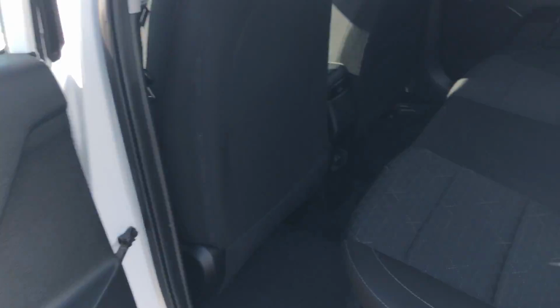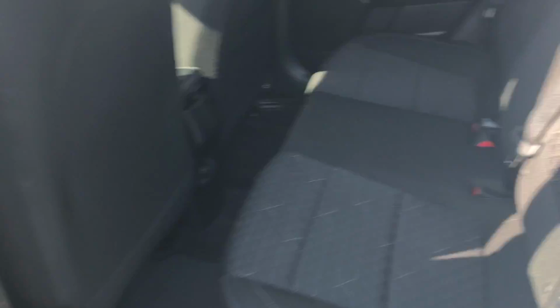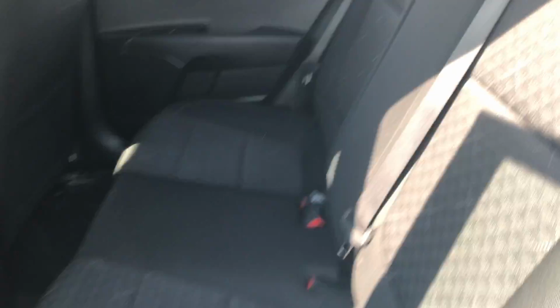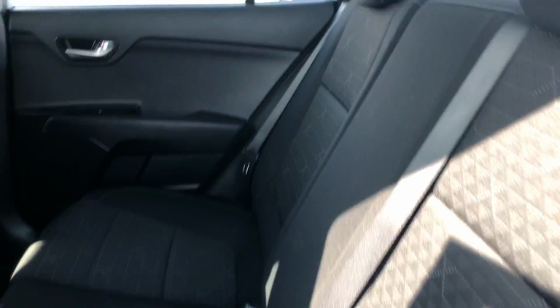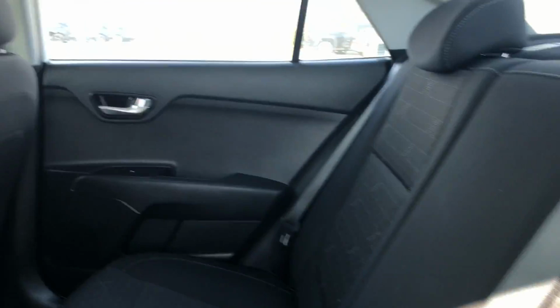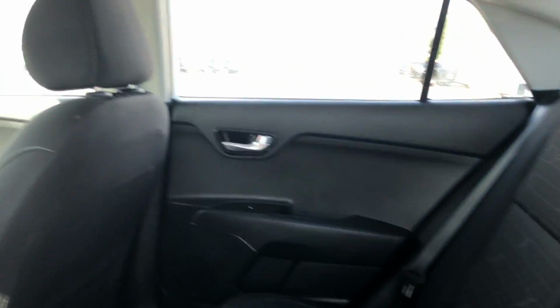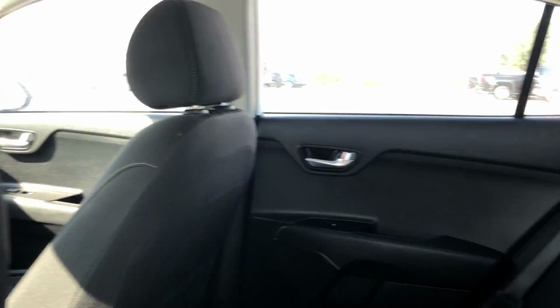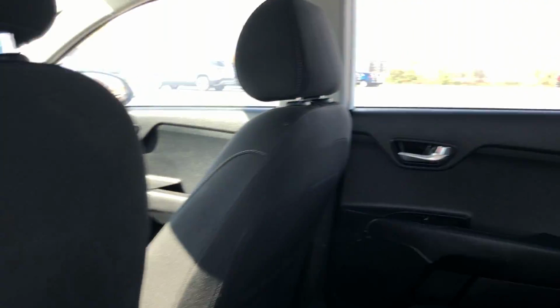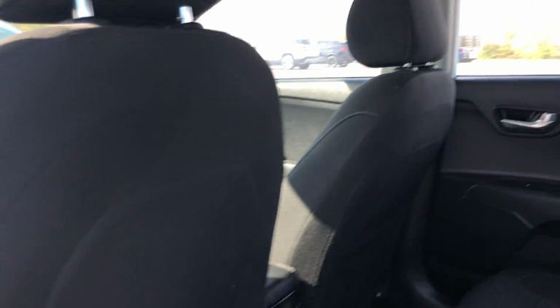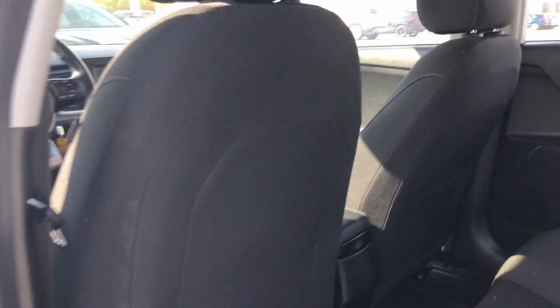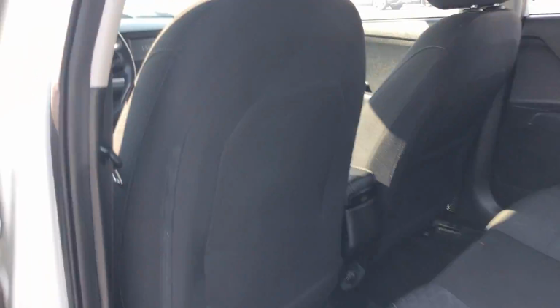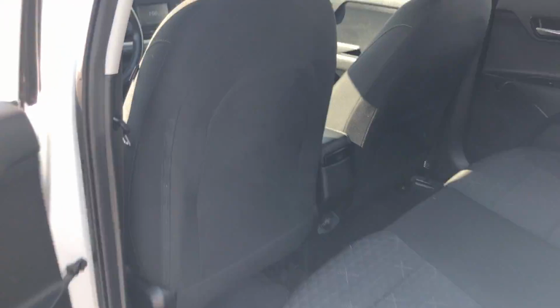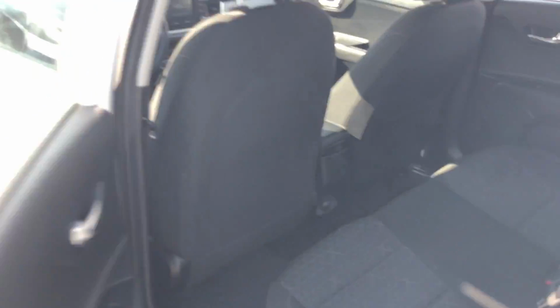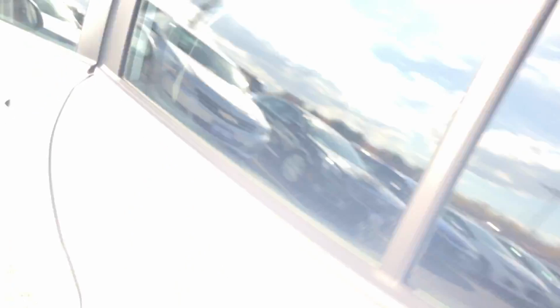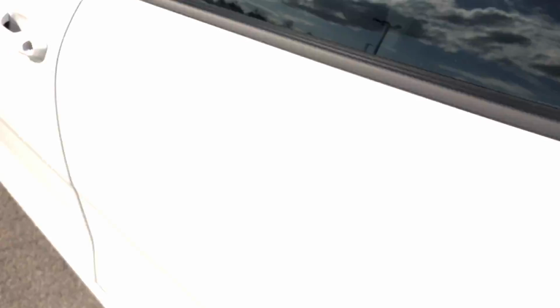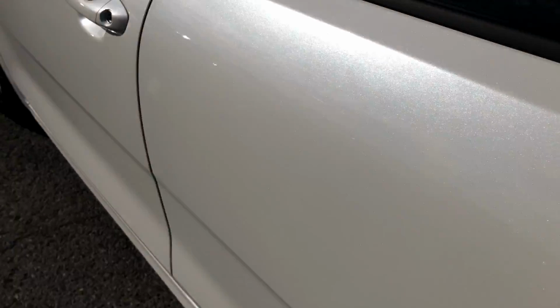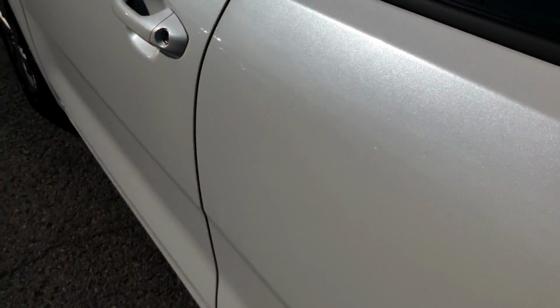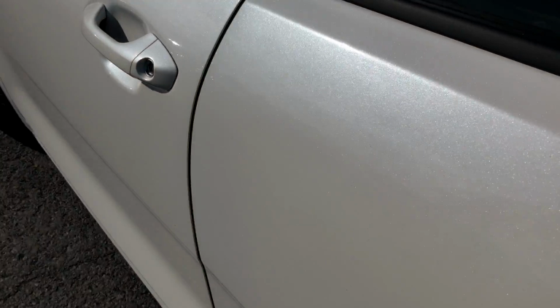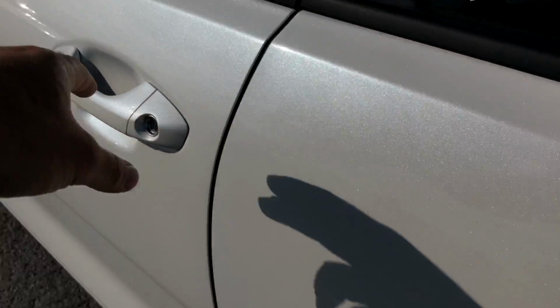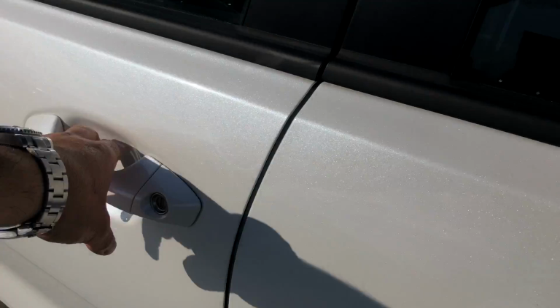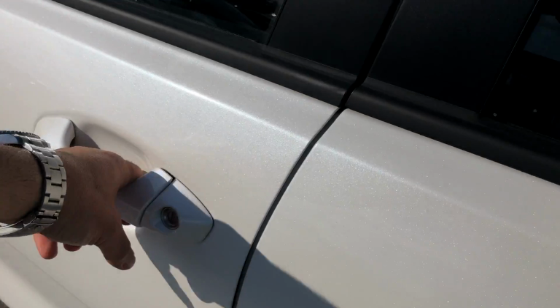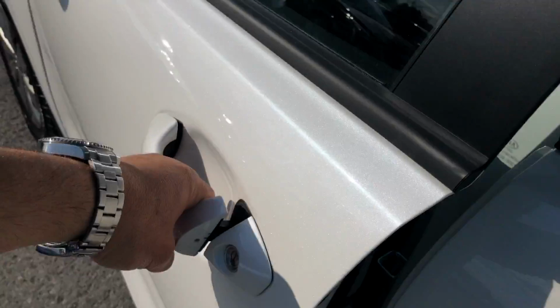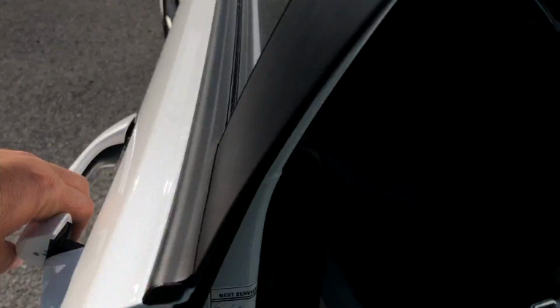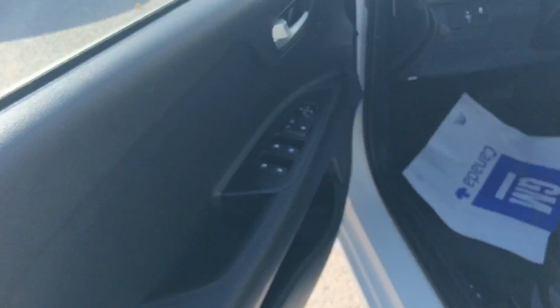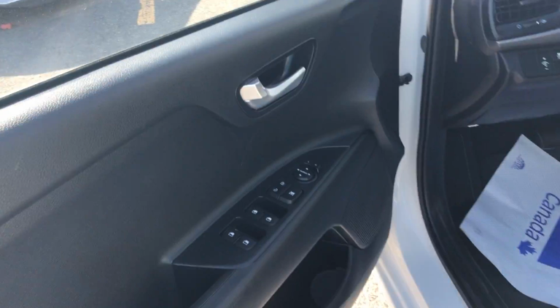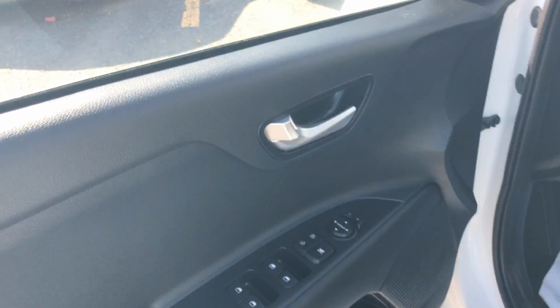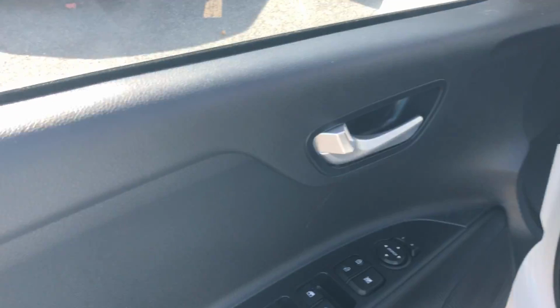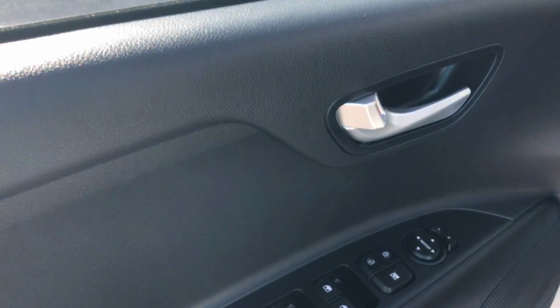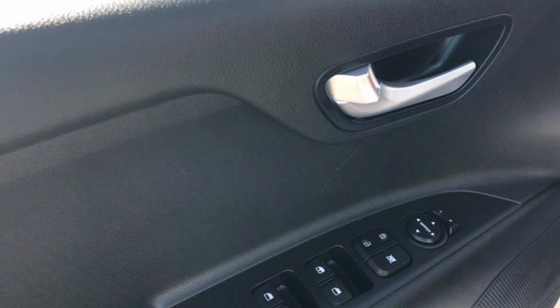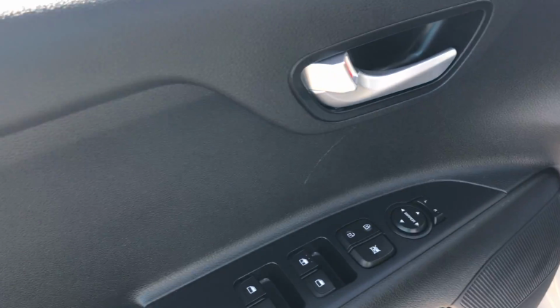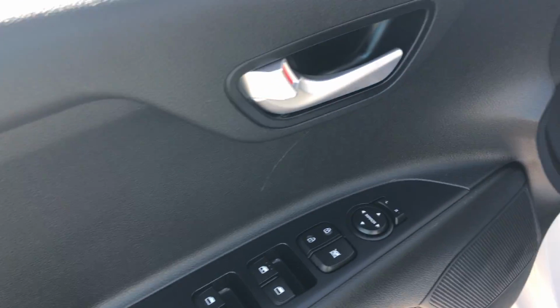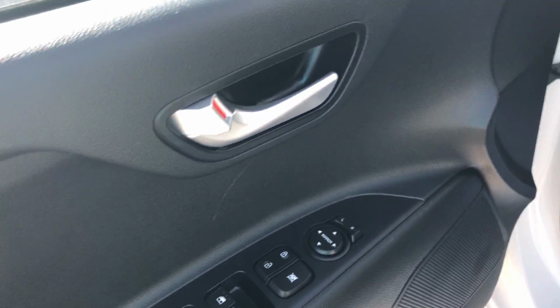Nice black cloth interior all the way around. Power windows for the rear passengers. On the driver's door itself, power windows, power locks, and power mirrors.